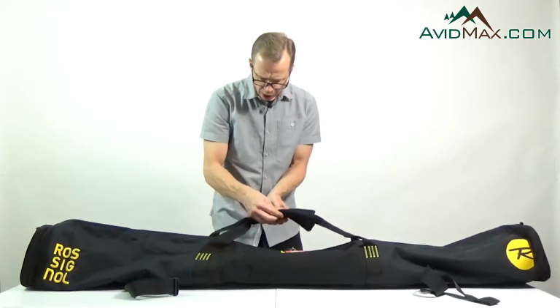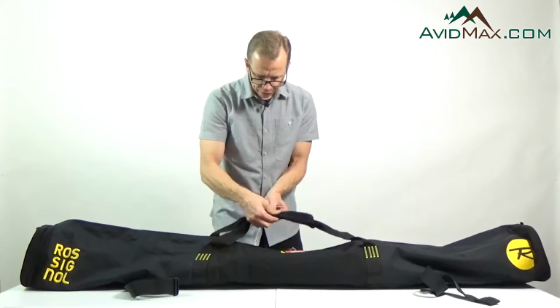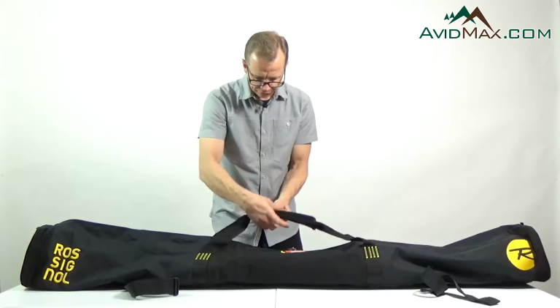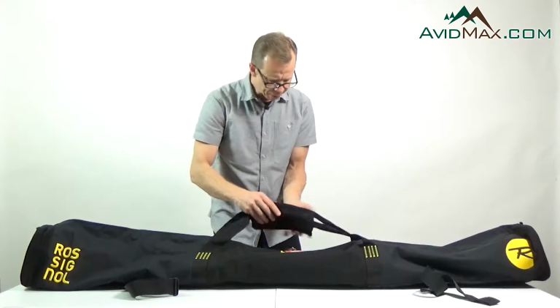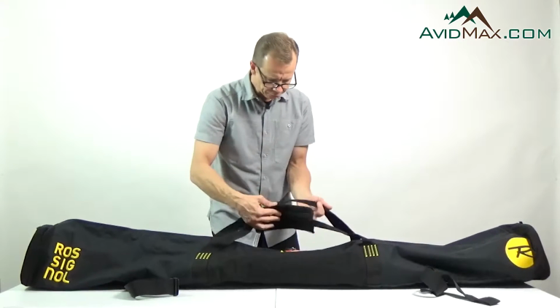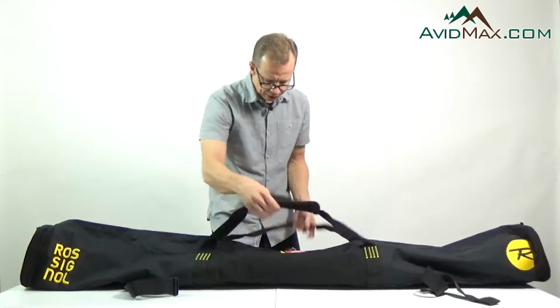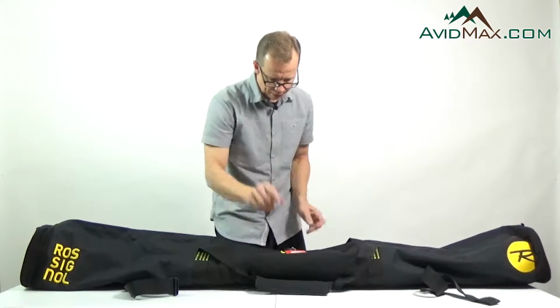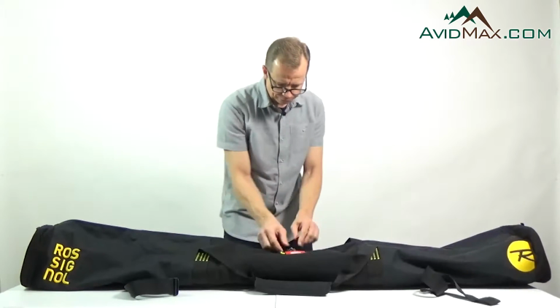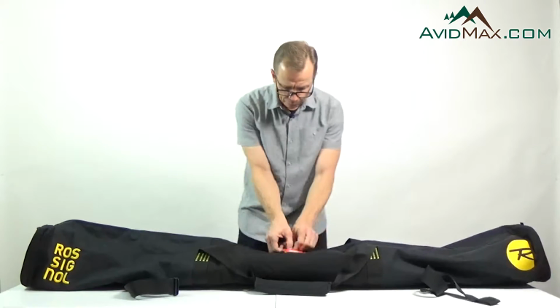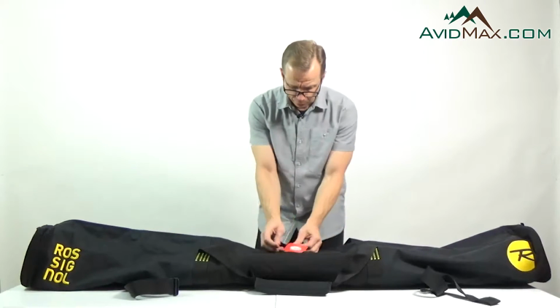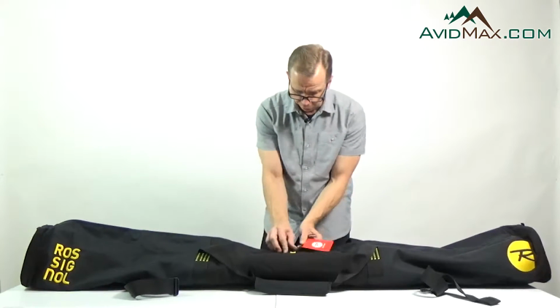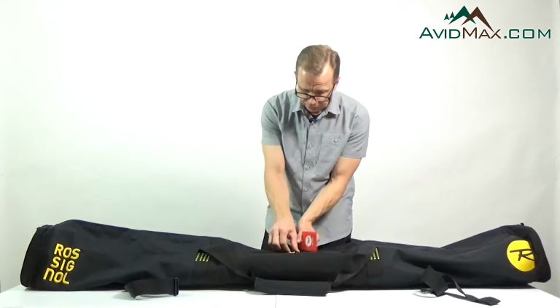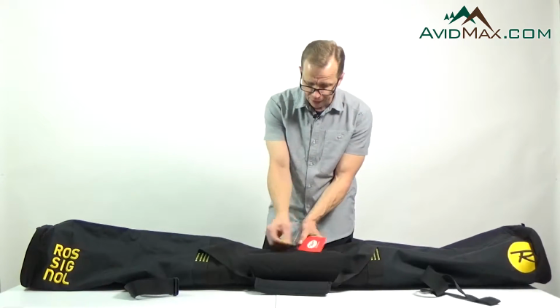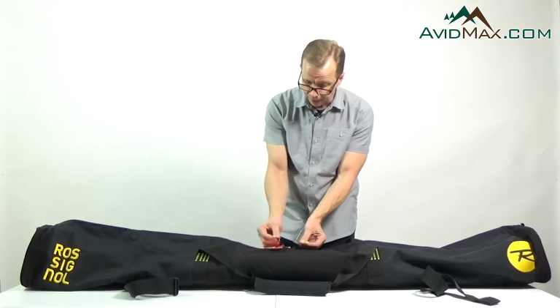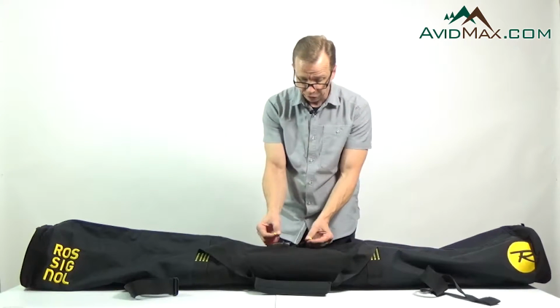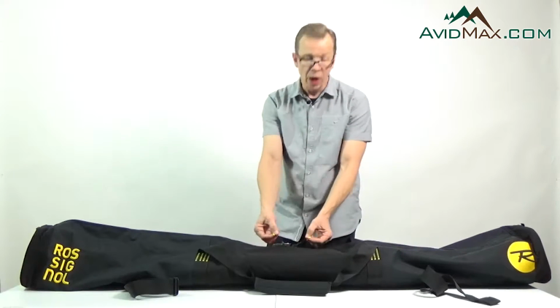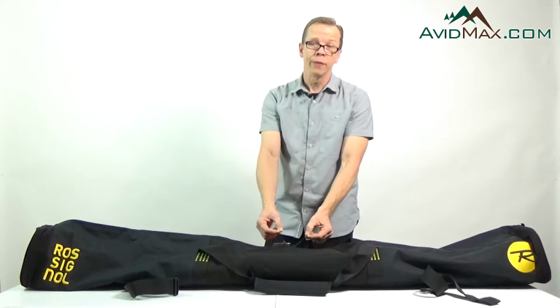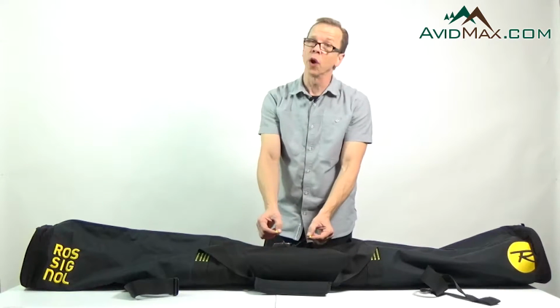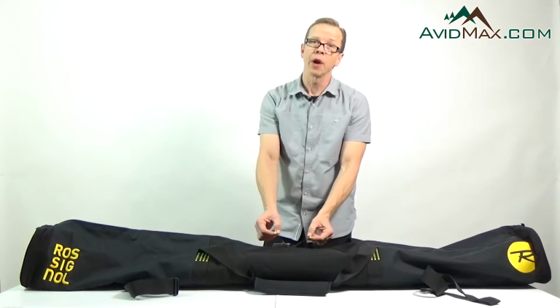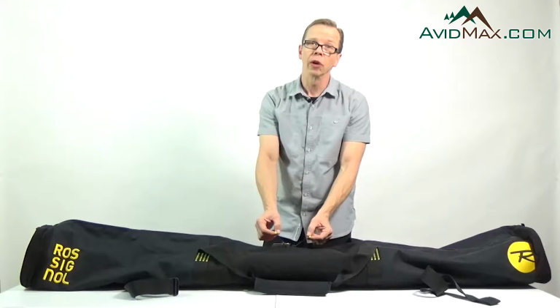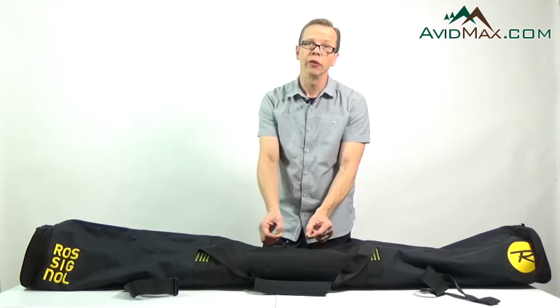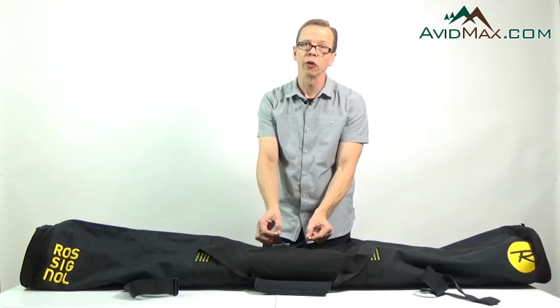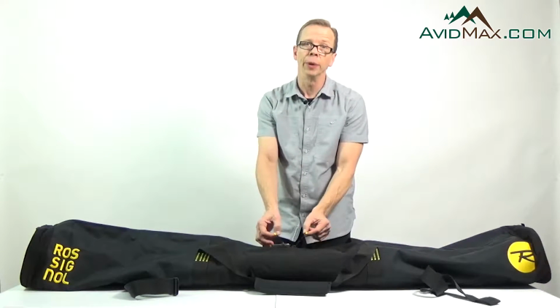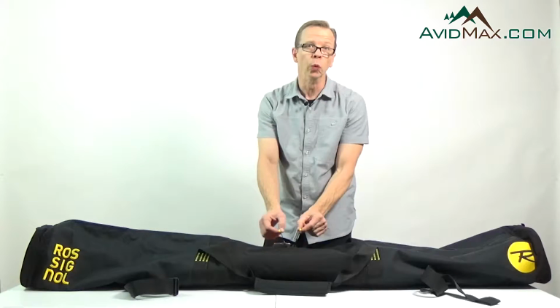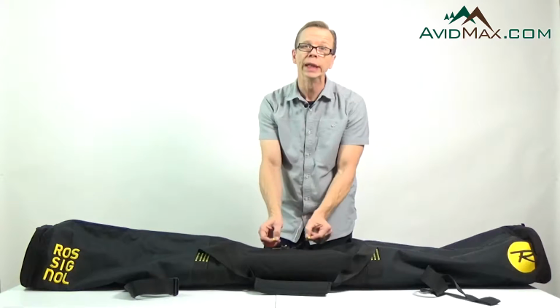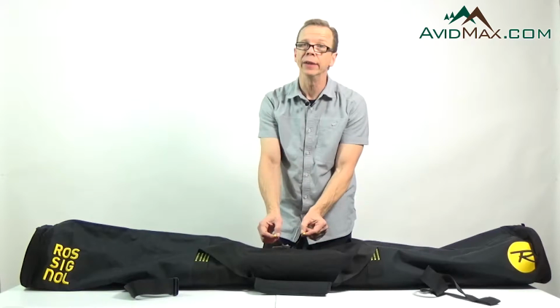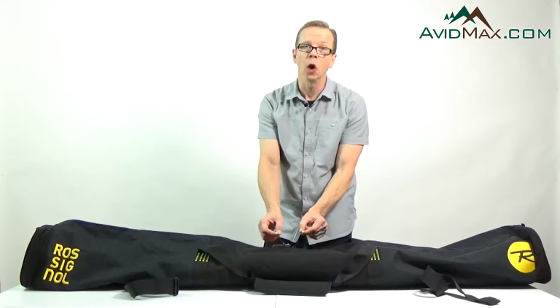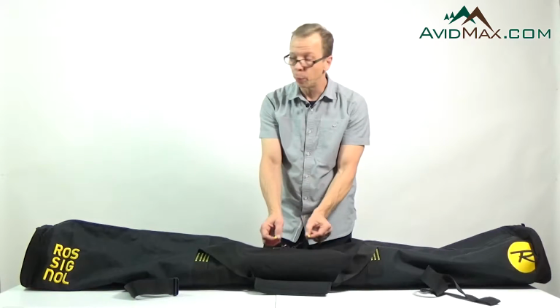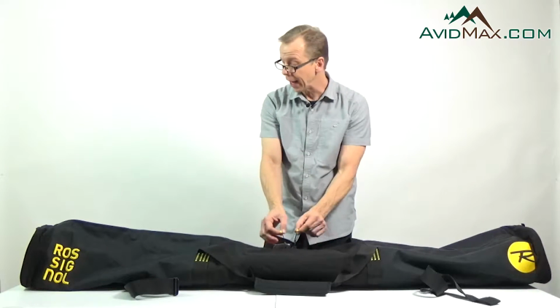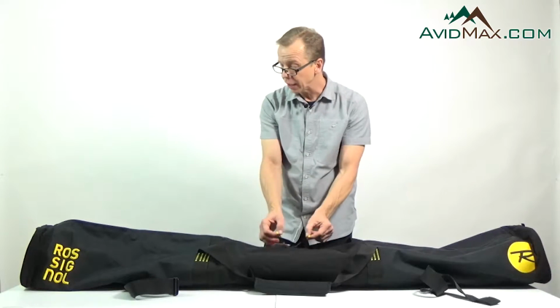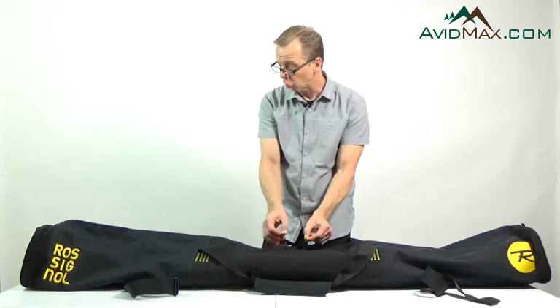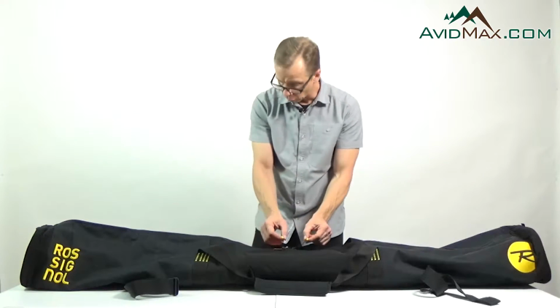The zippers have zipper pulls on them, so if you're wearing a pair of gloves this is still going to be really easy to open and close.